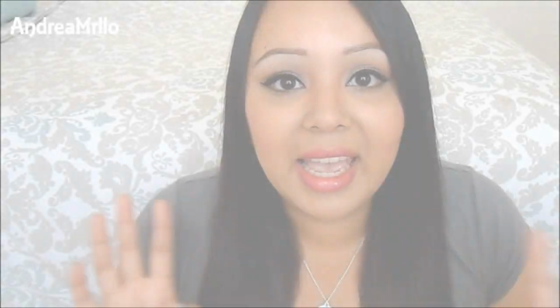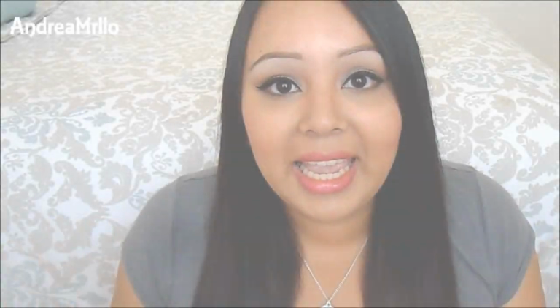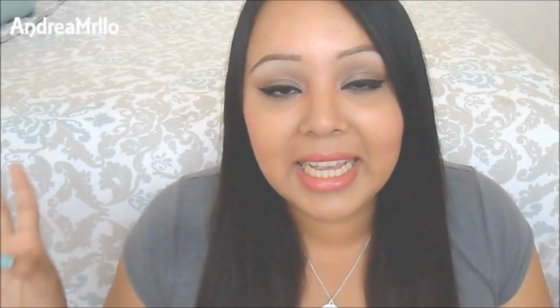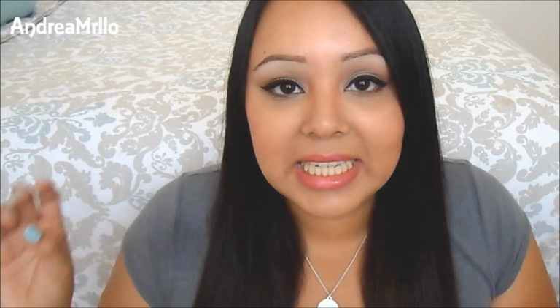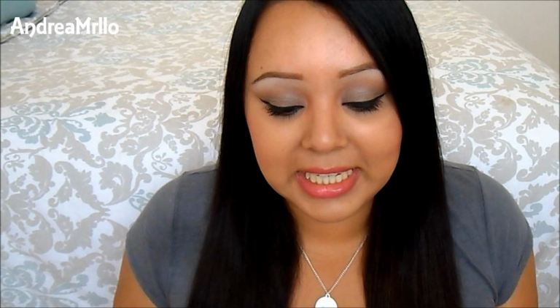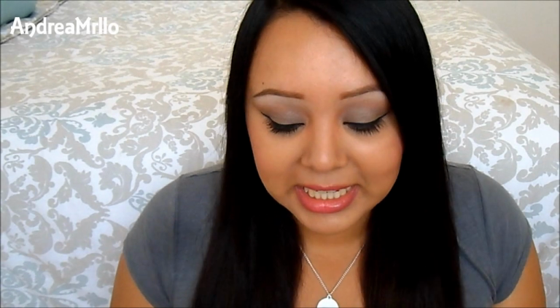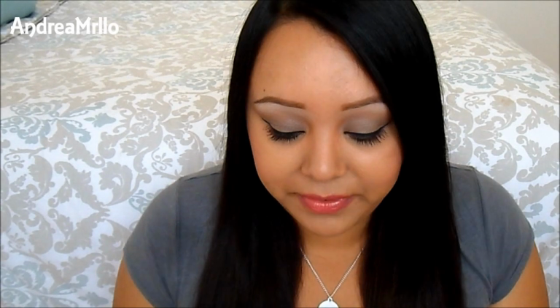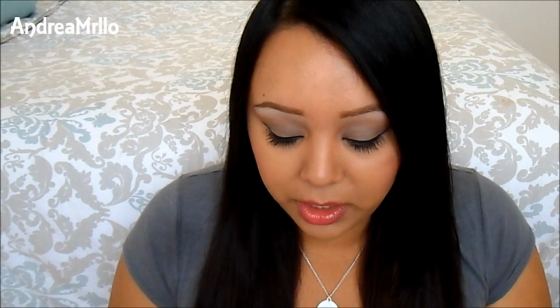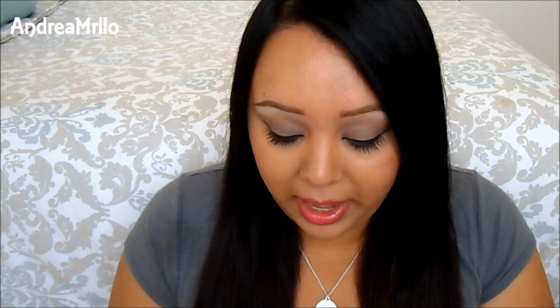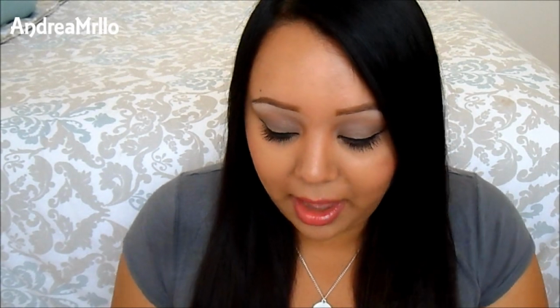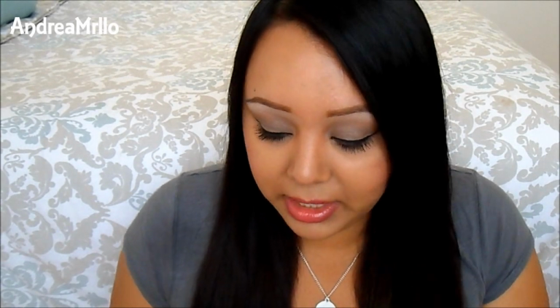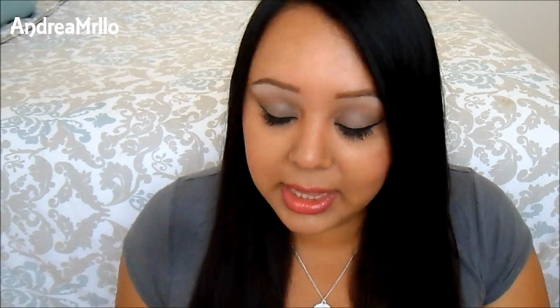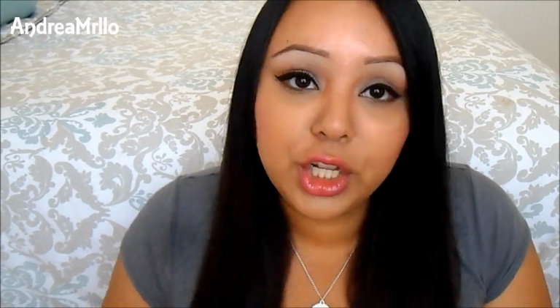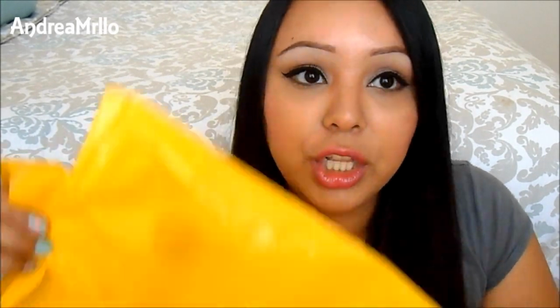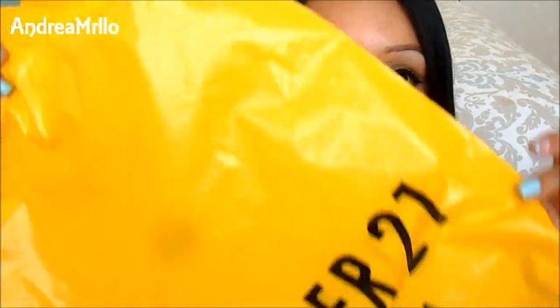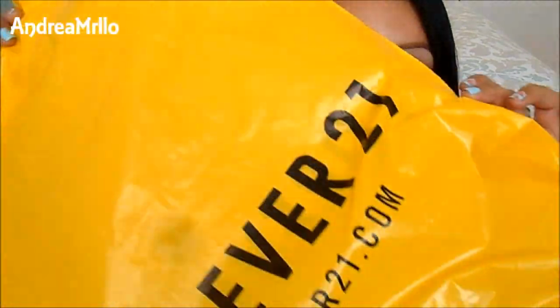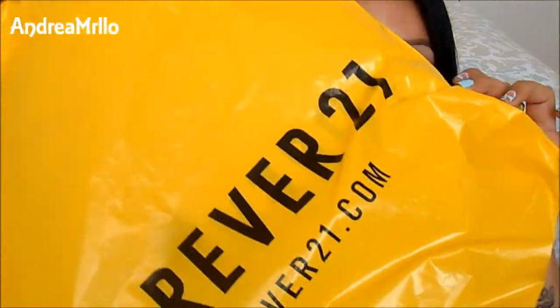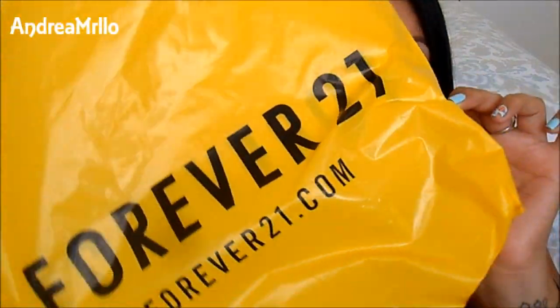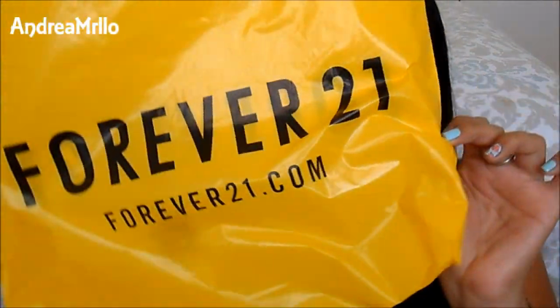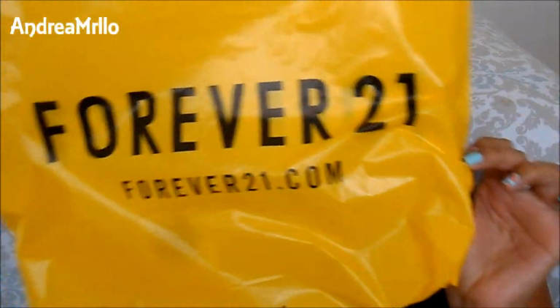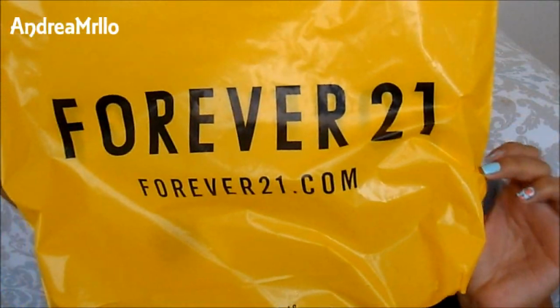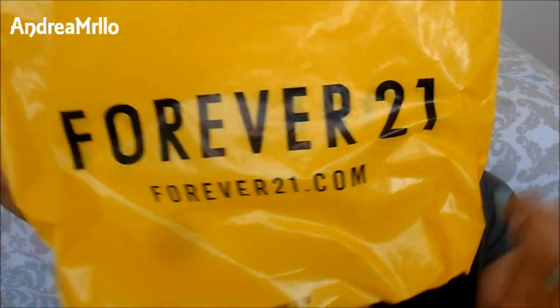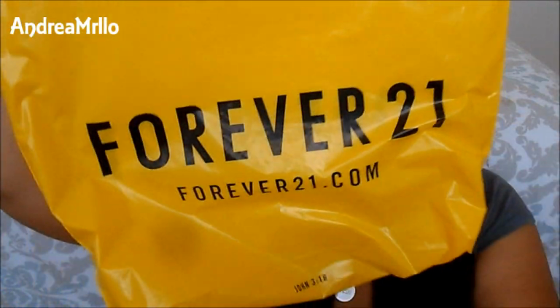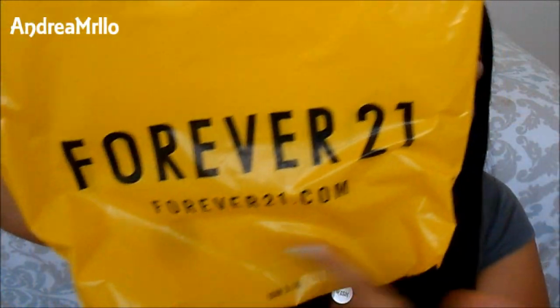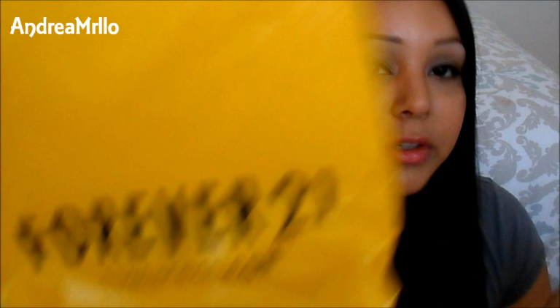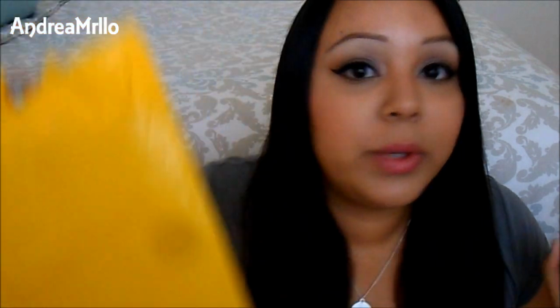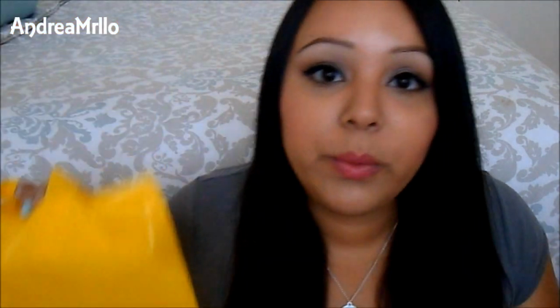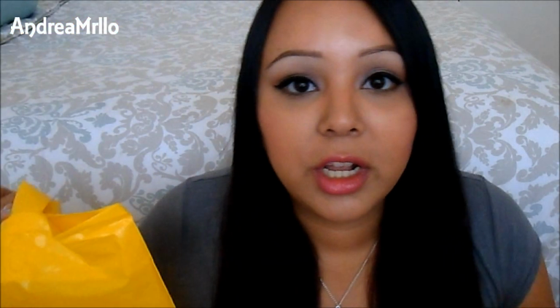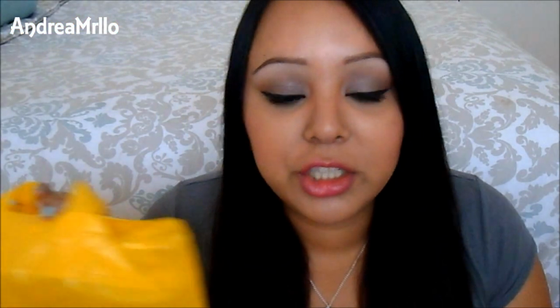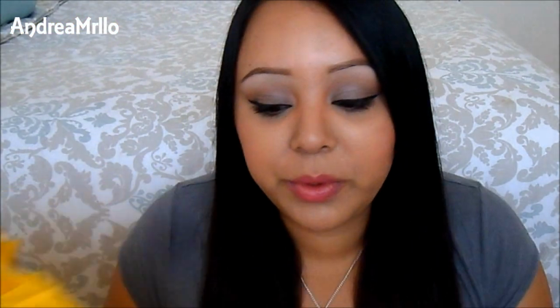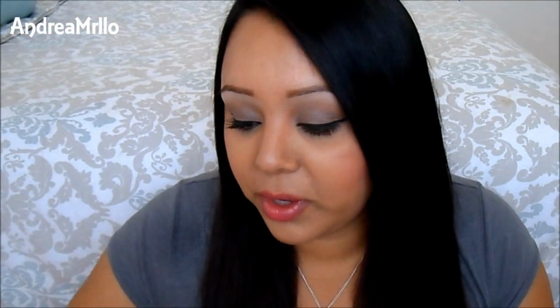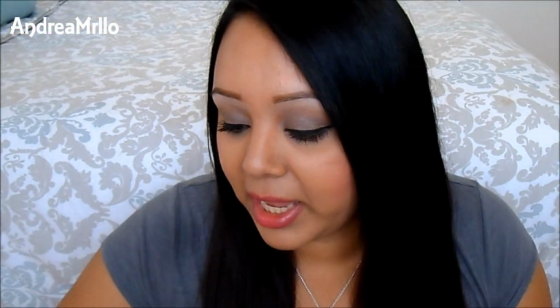Hey guys, in today's video I have a little Forever 21 haul to share with you guys.